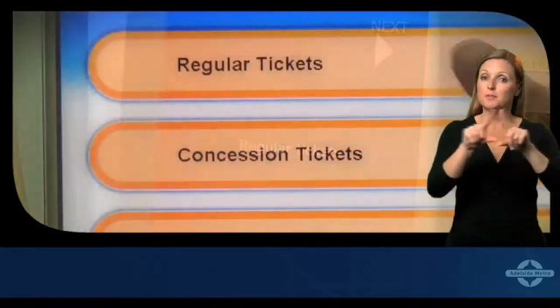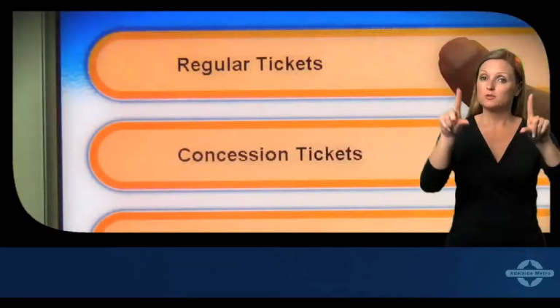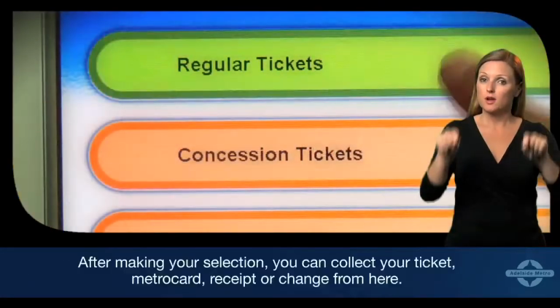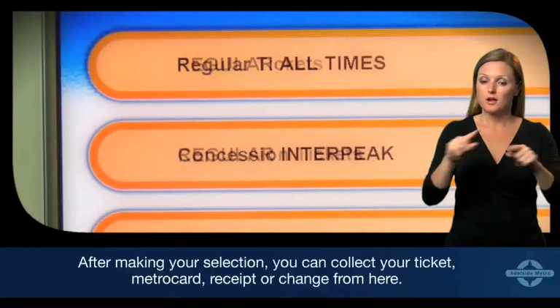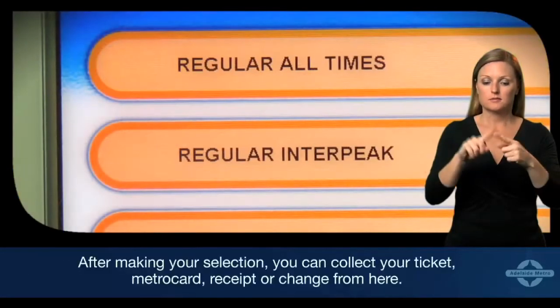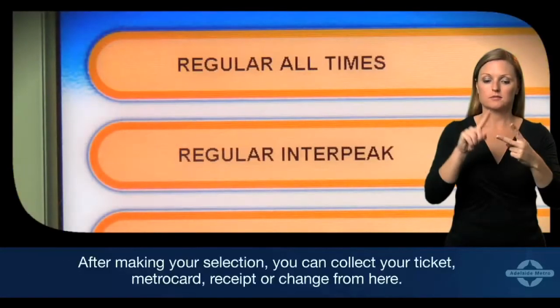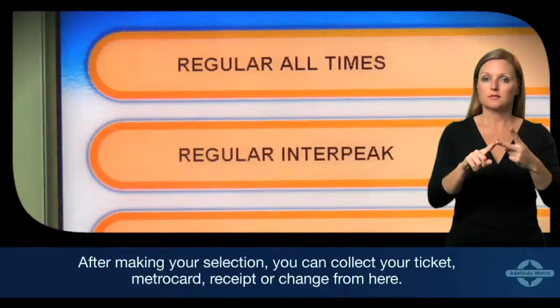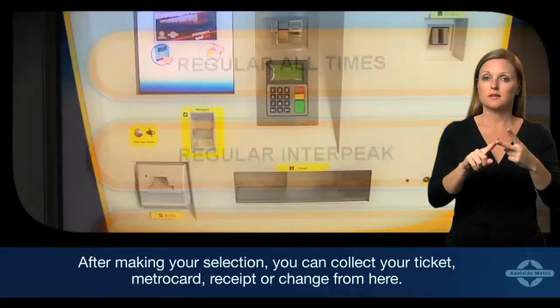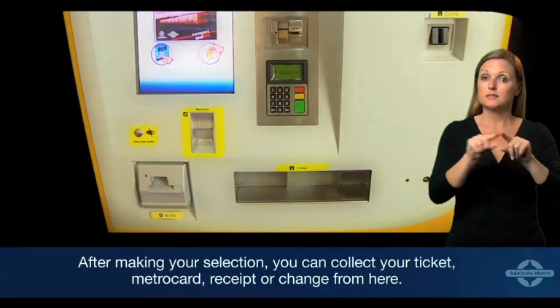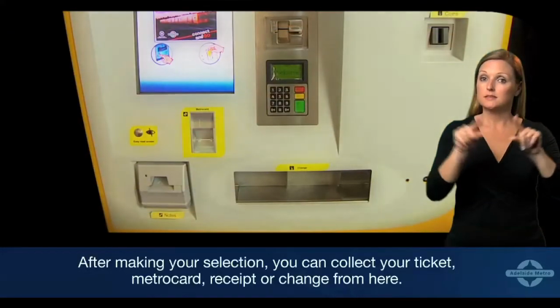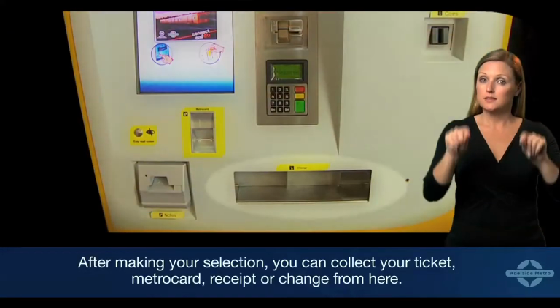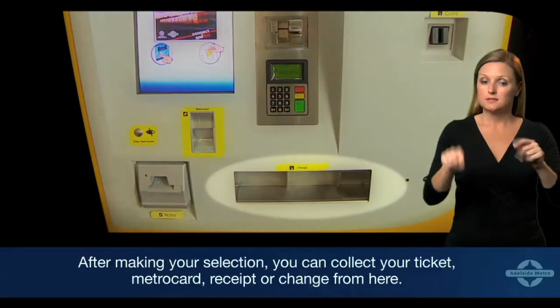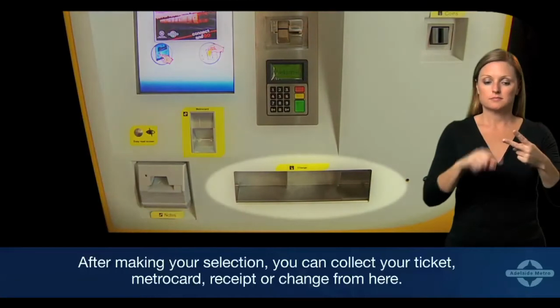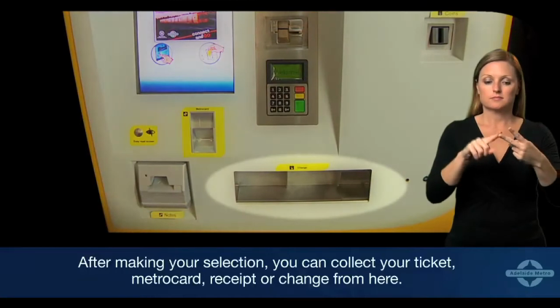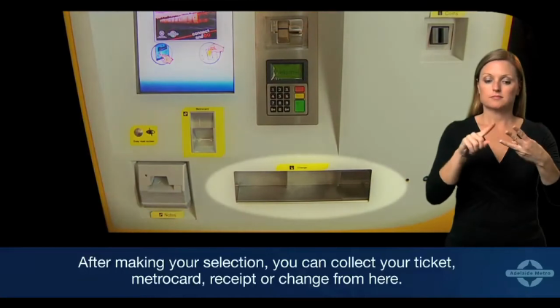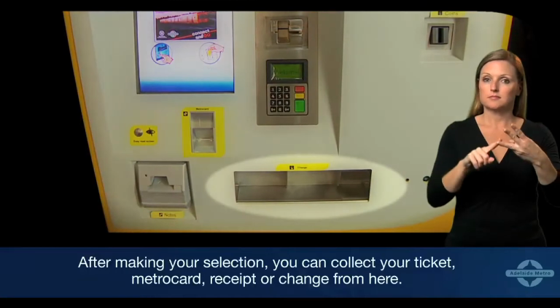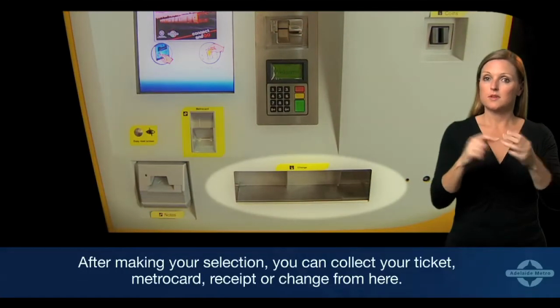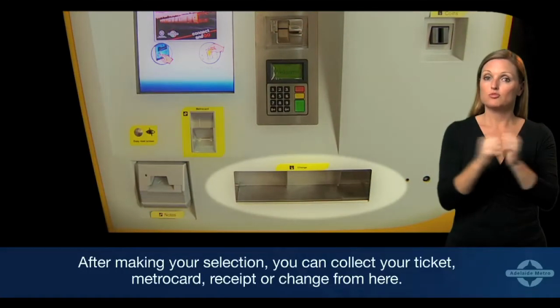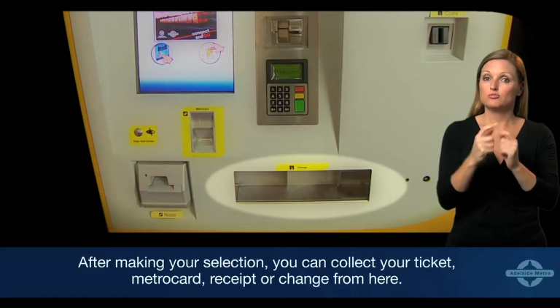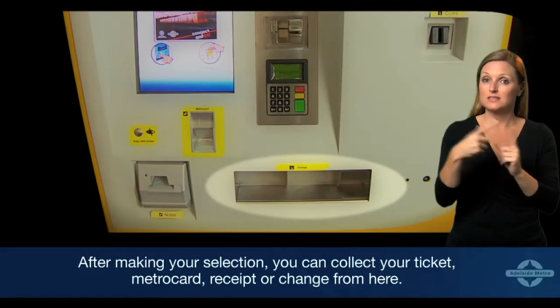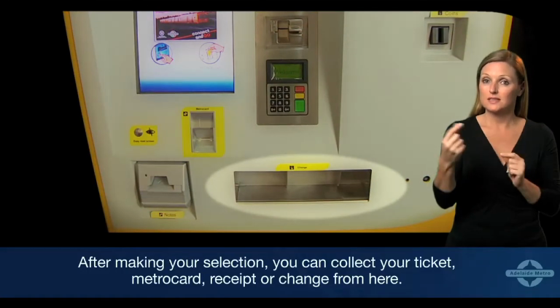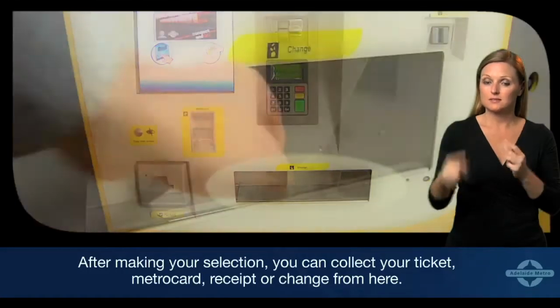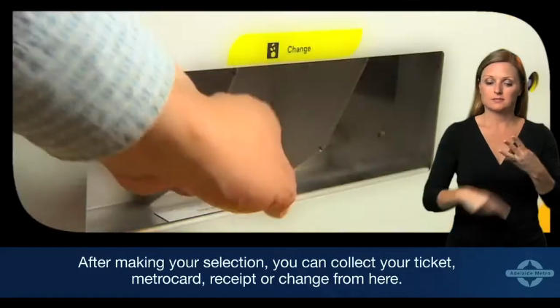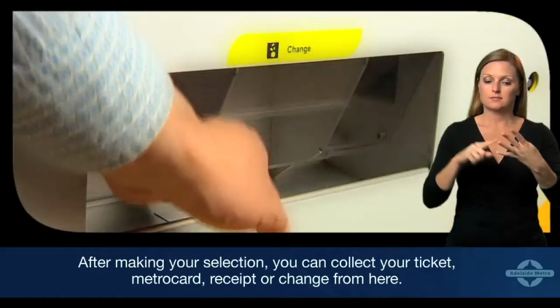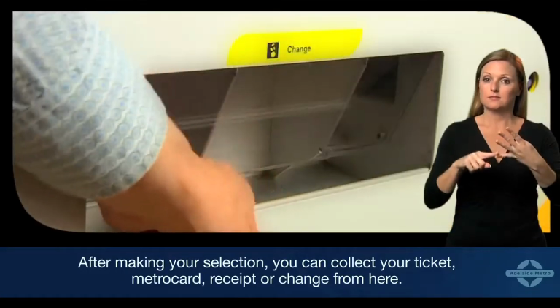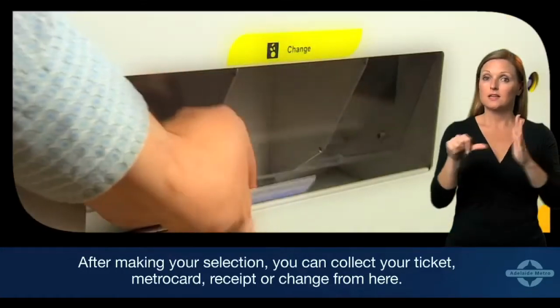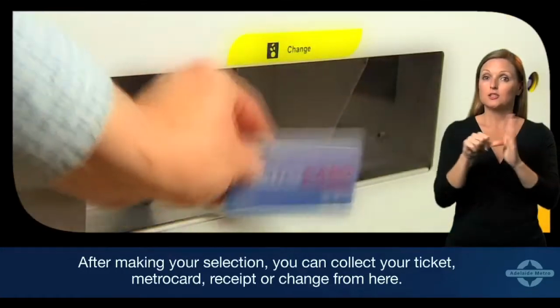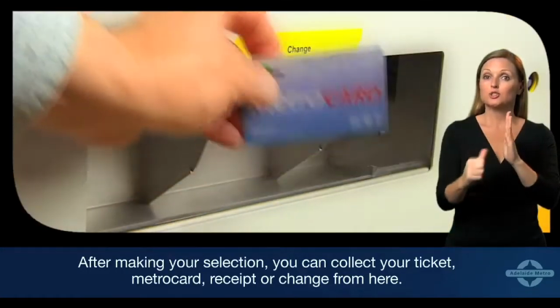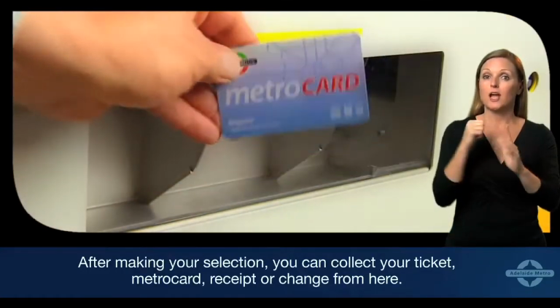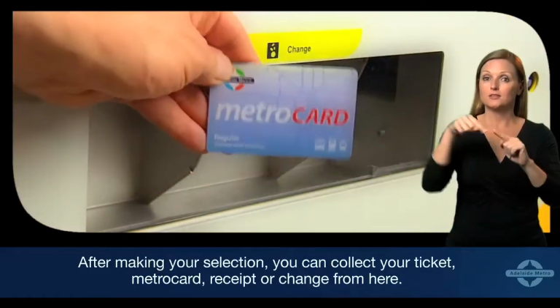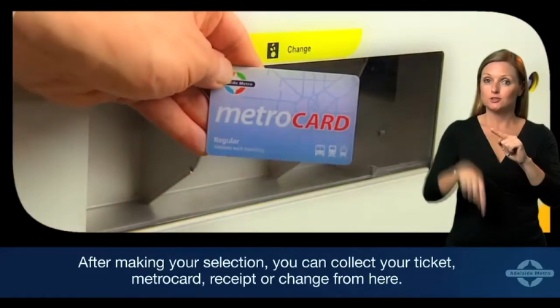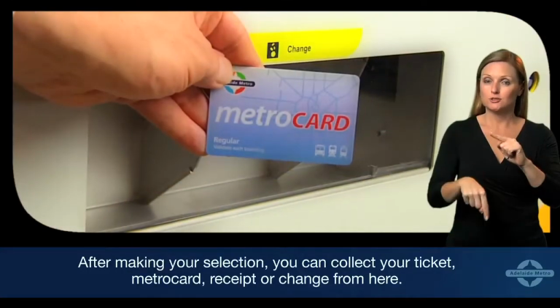After making your selection, you can collect your ticket, metro card, receipt, or change from here.